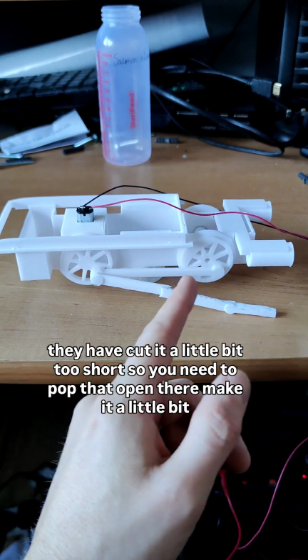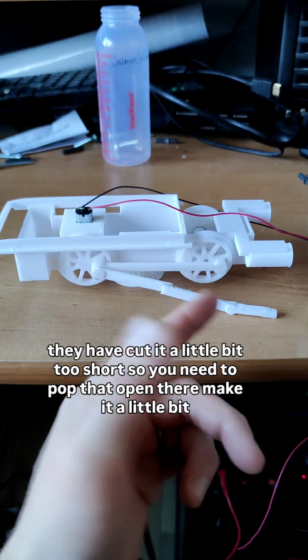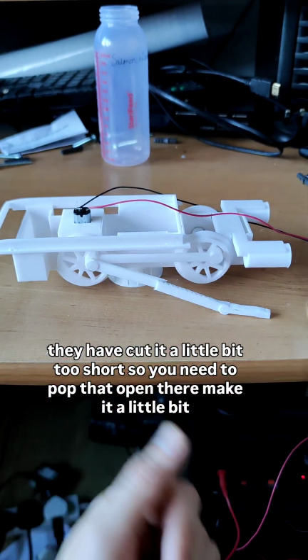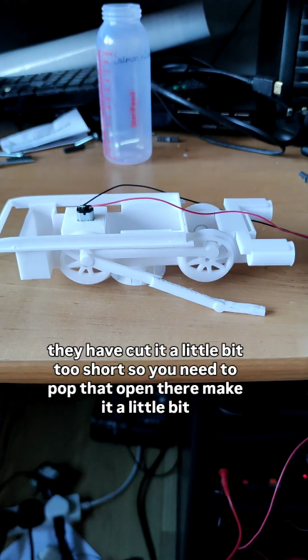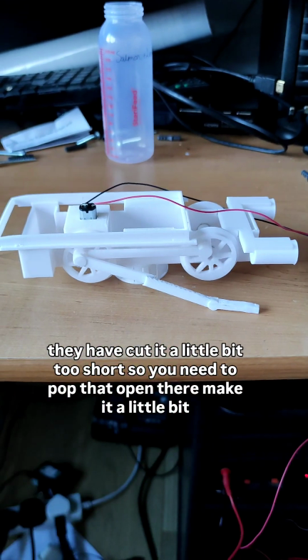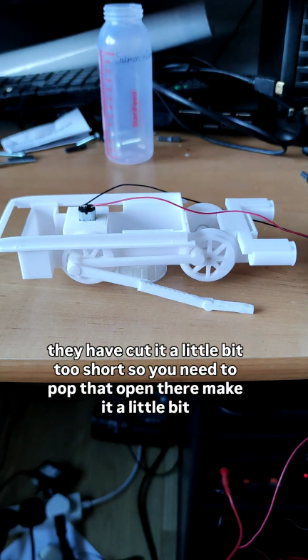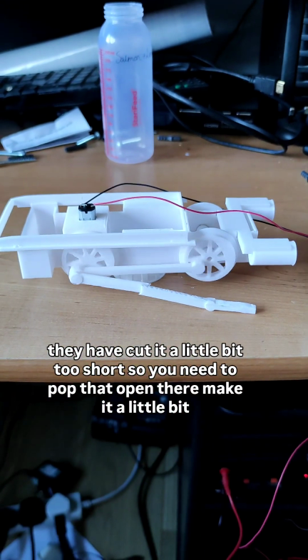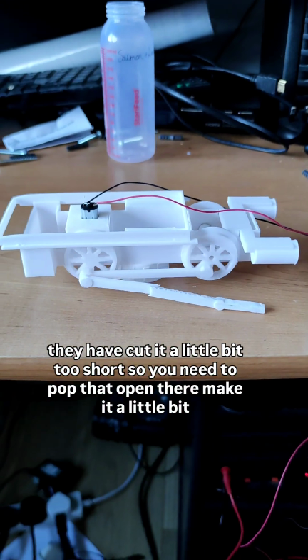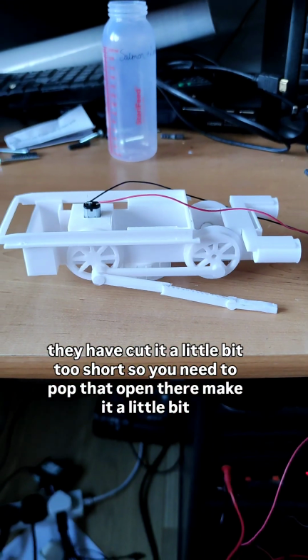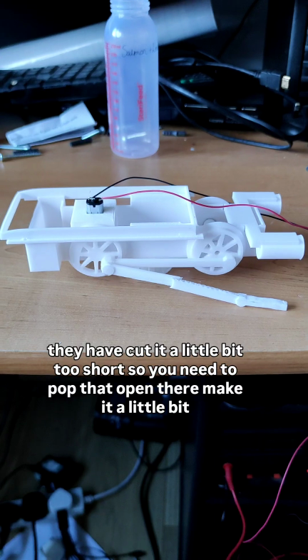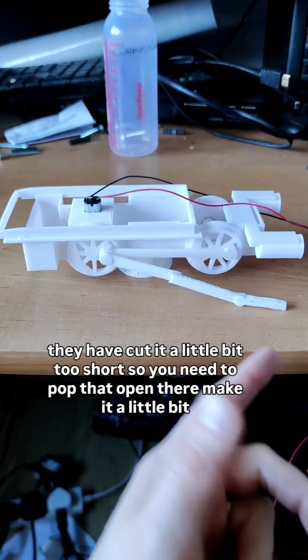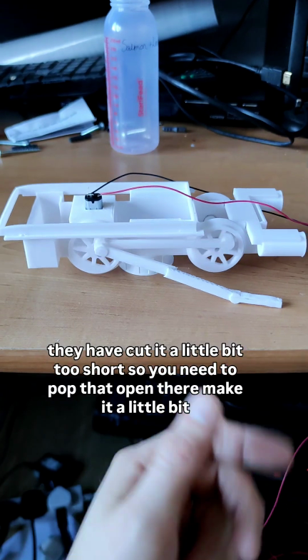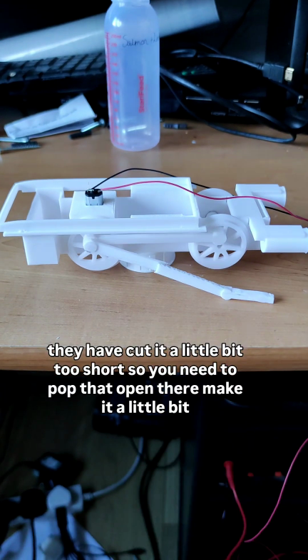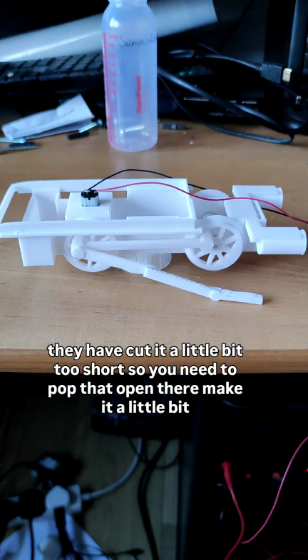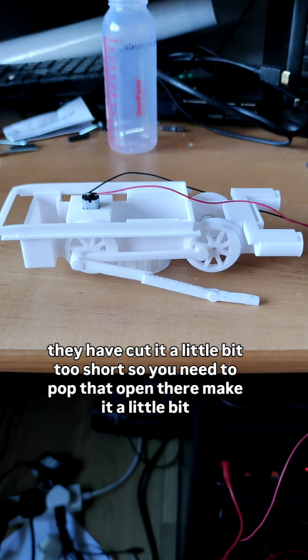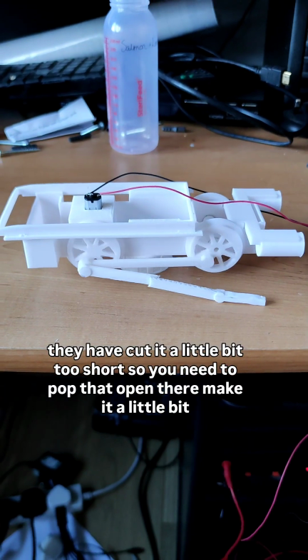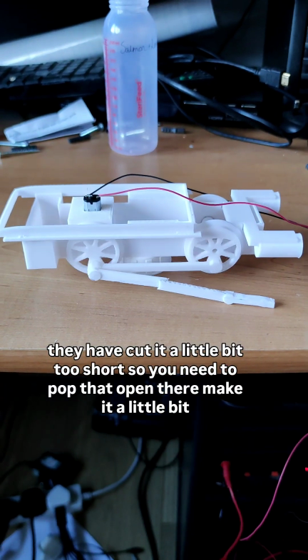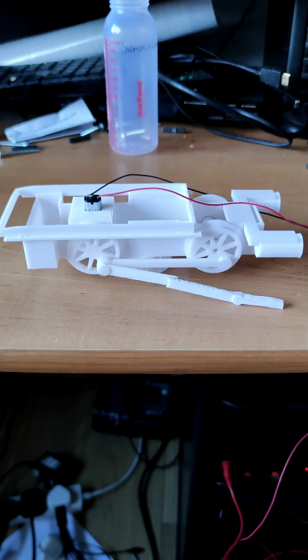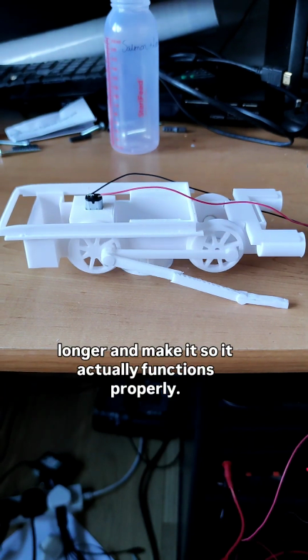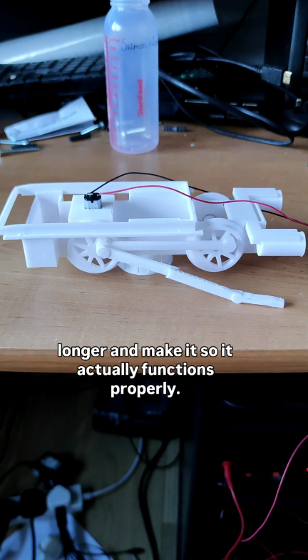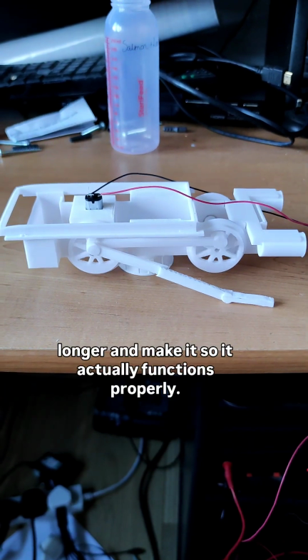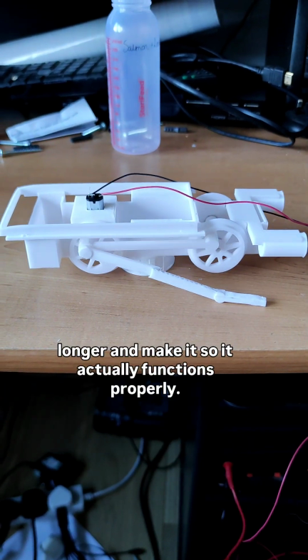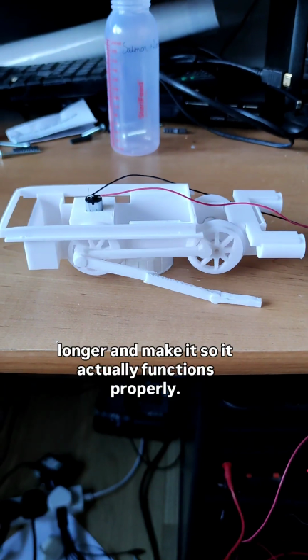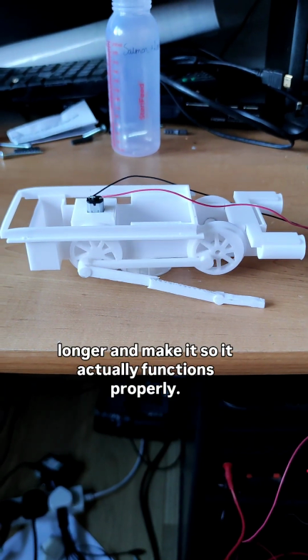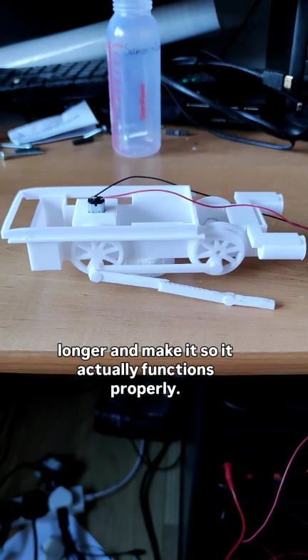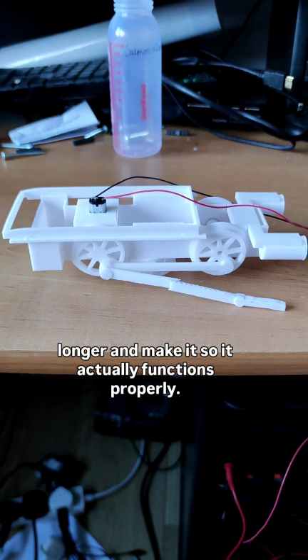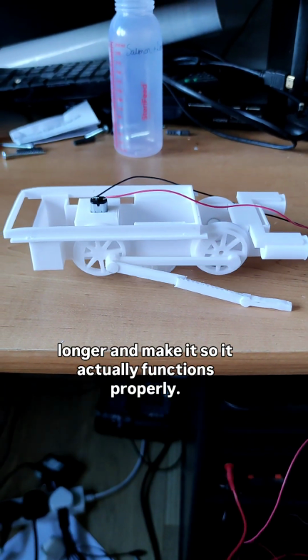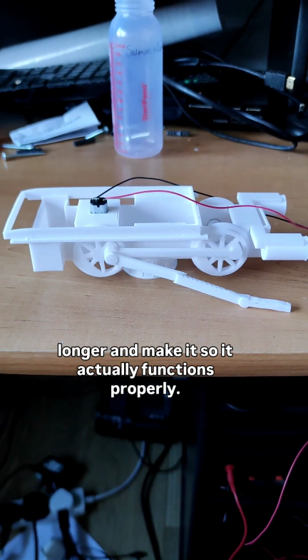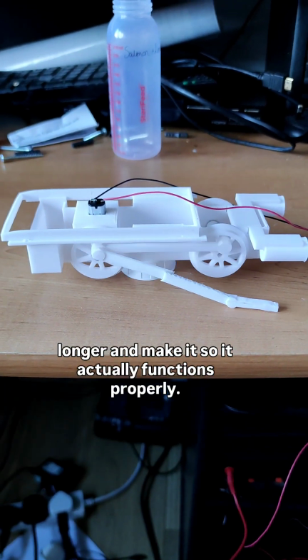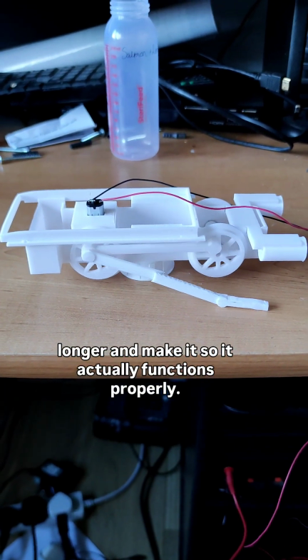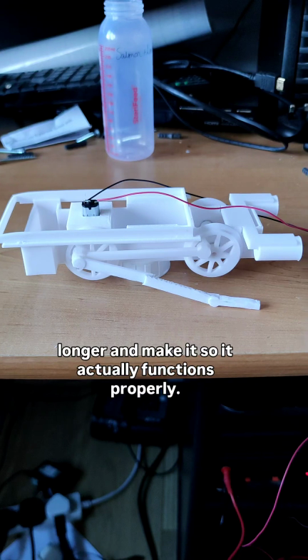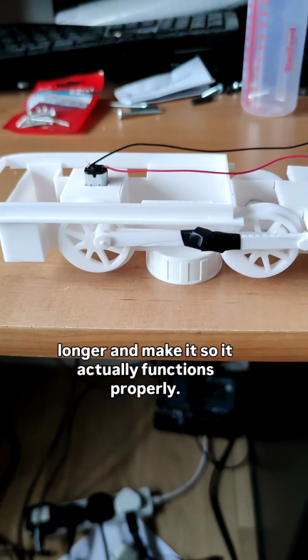They're cut a little bit too short, so I need to pop that open, make it a little bit longer, and make it so it actually functions properly.